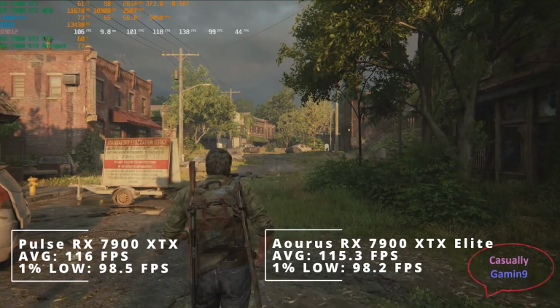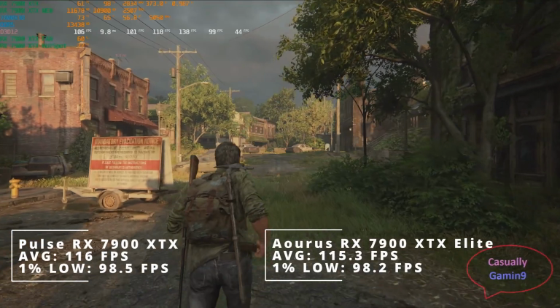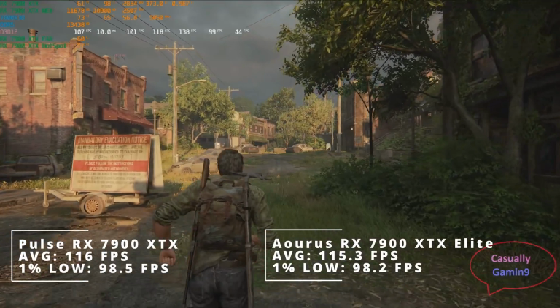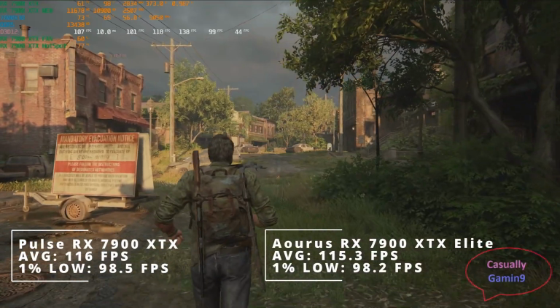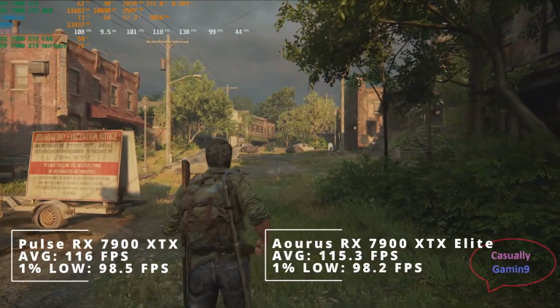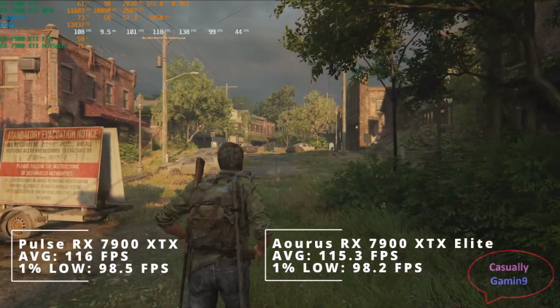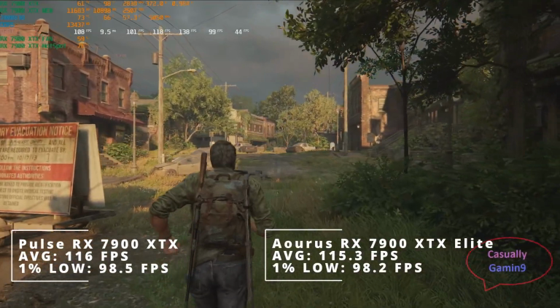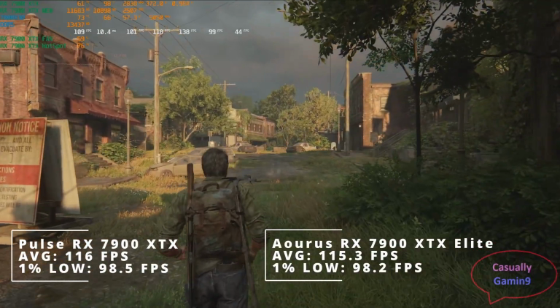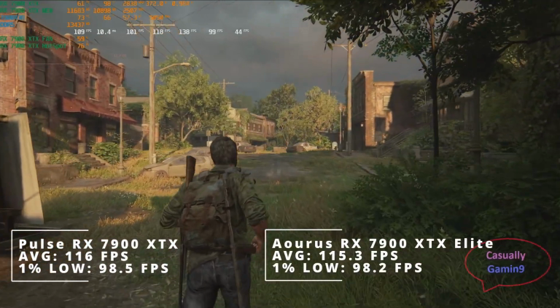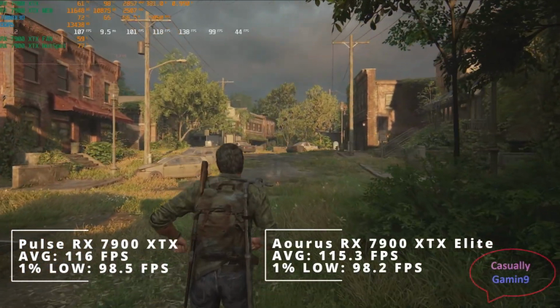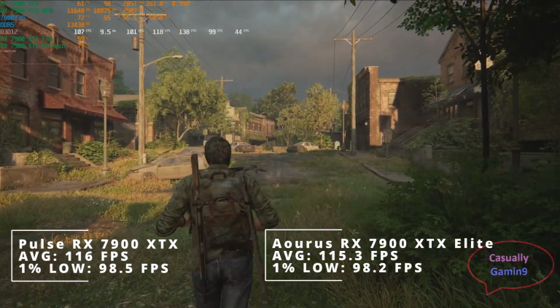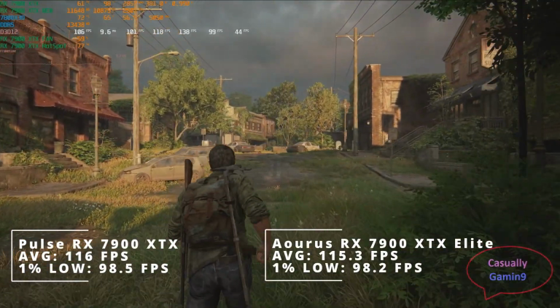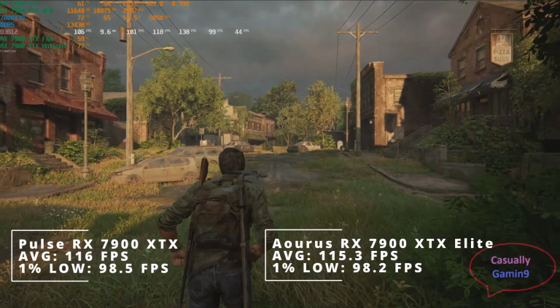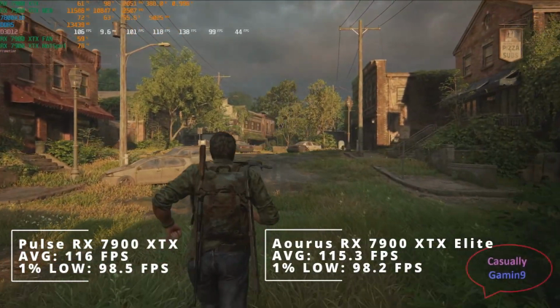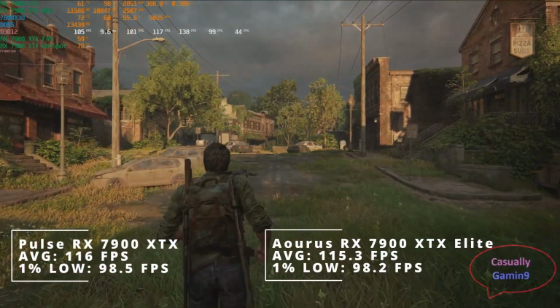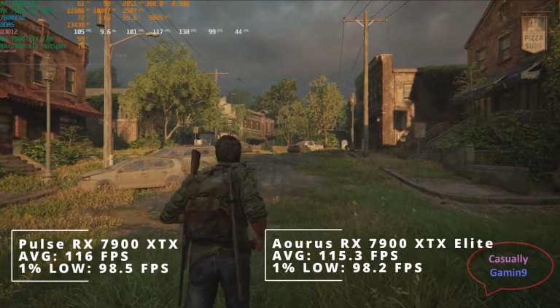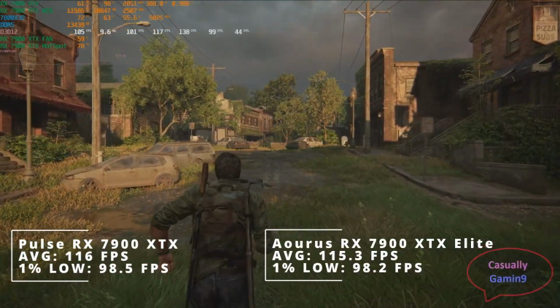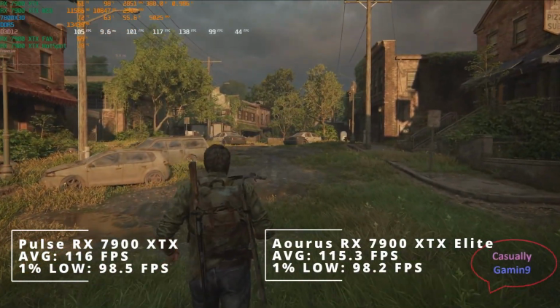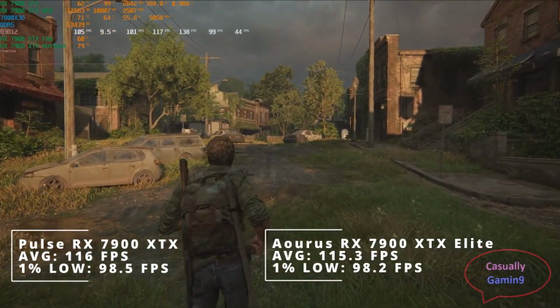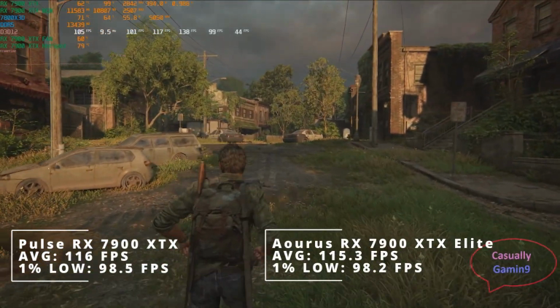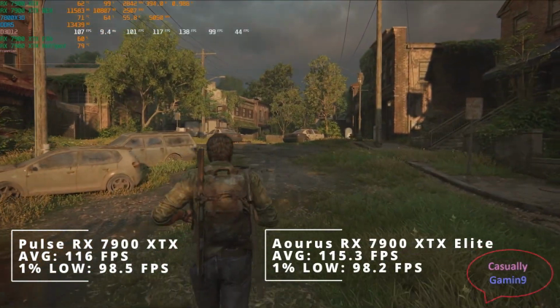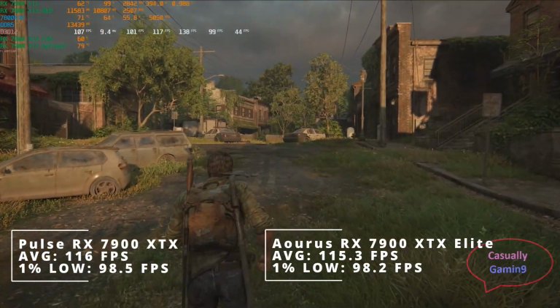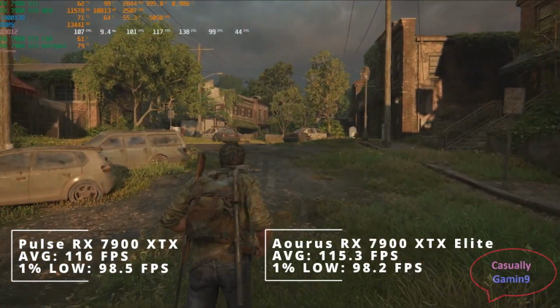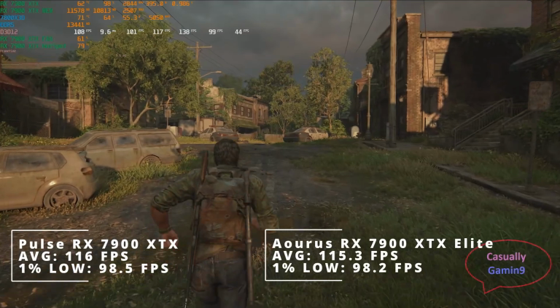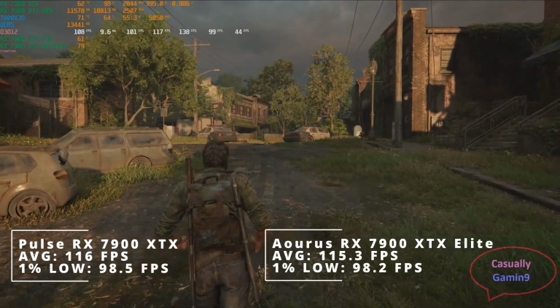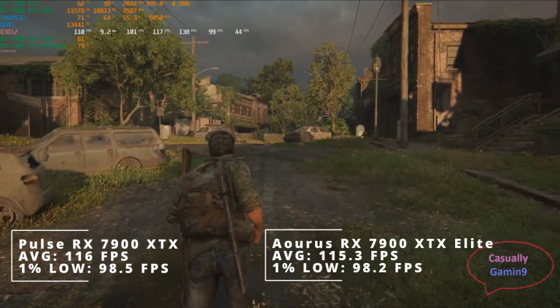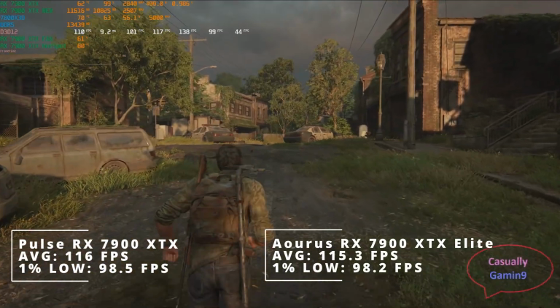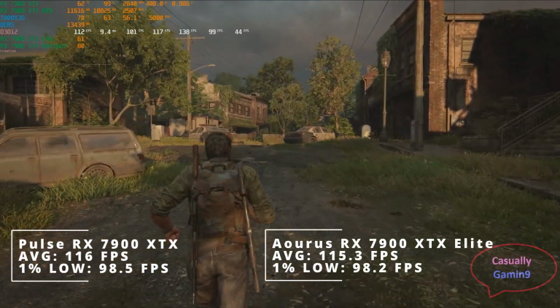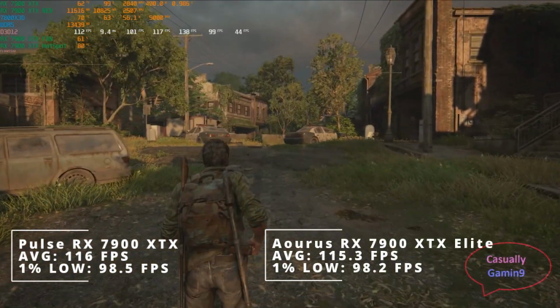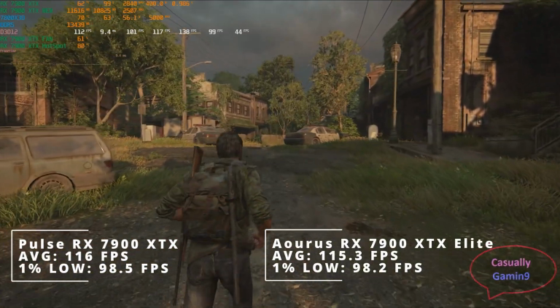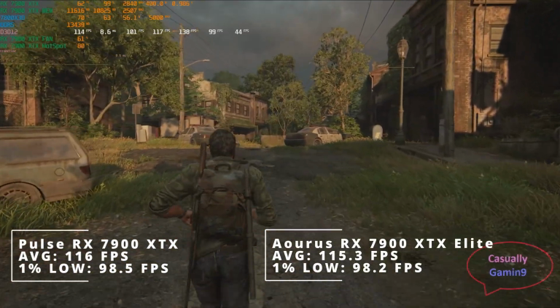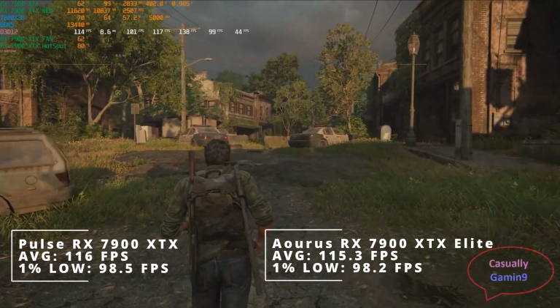As it can be seen on the screen, in this section the budget card sits below the max power limit, increasing bit by bit until a certain value.